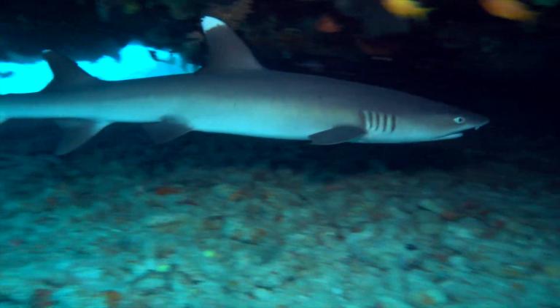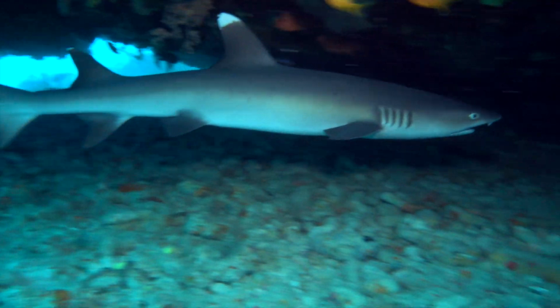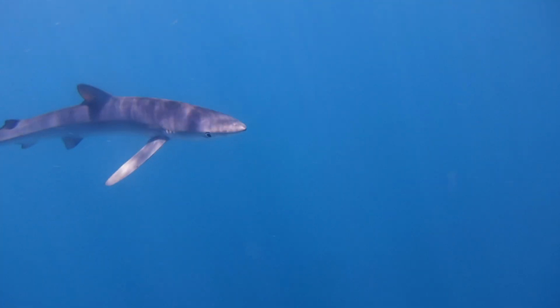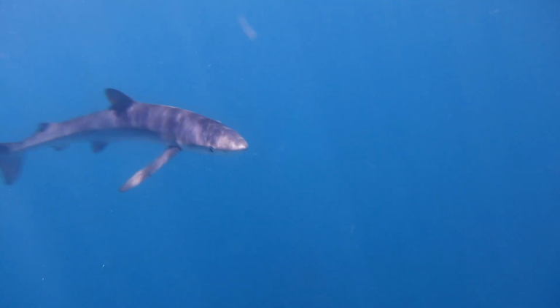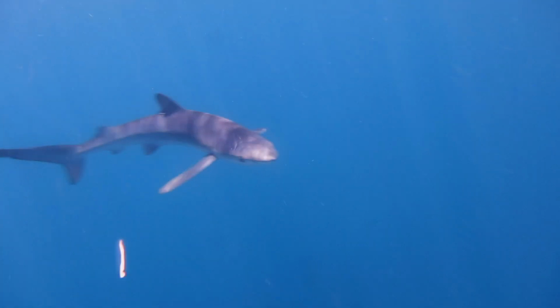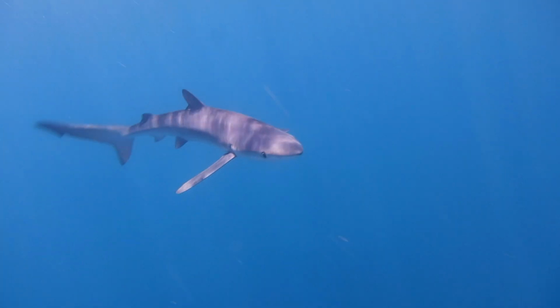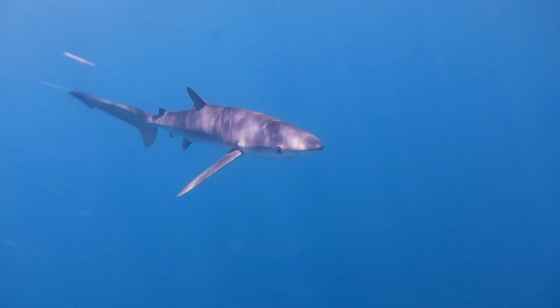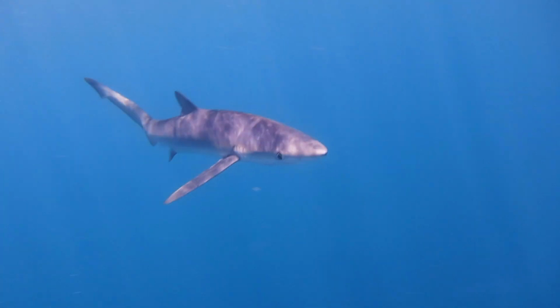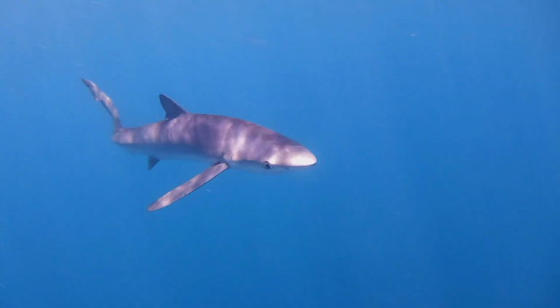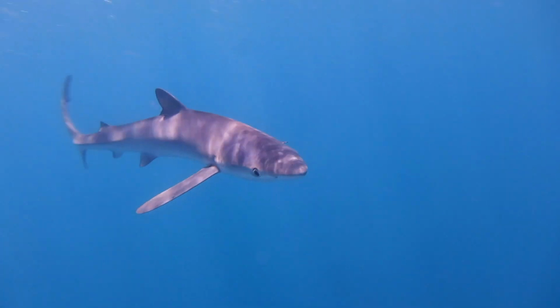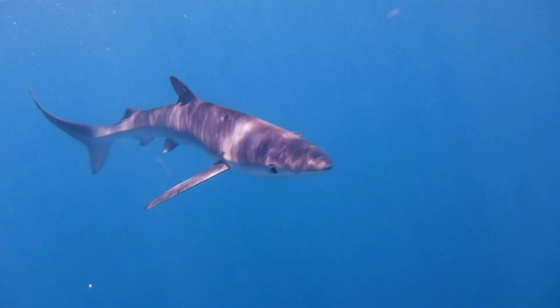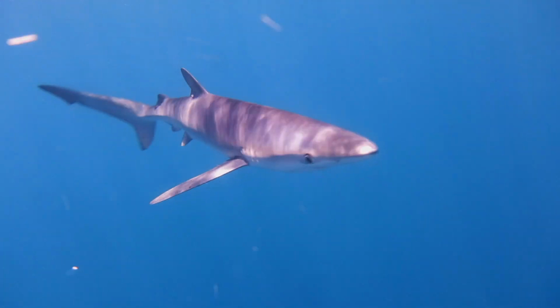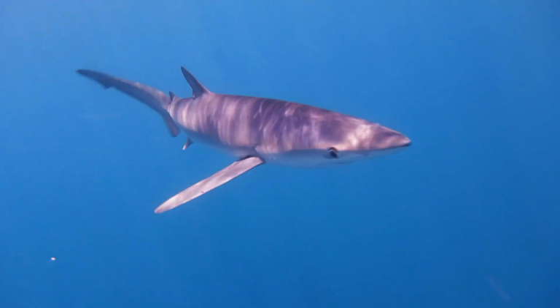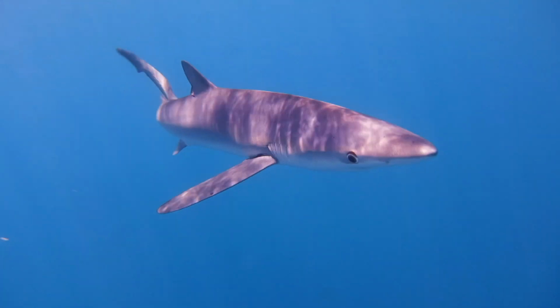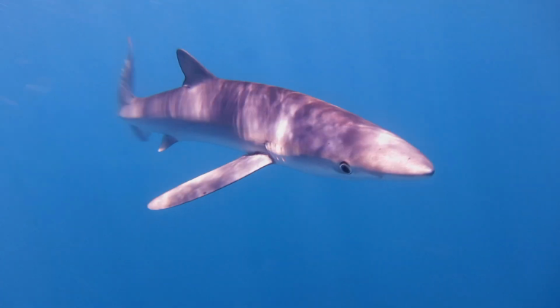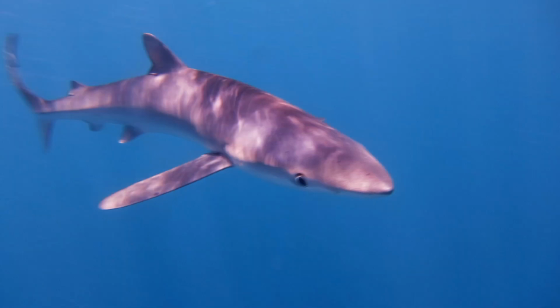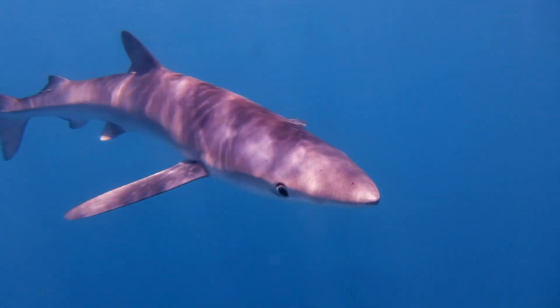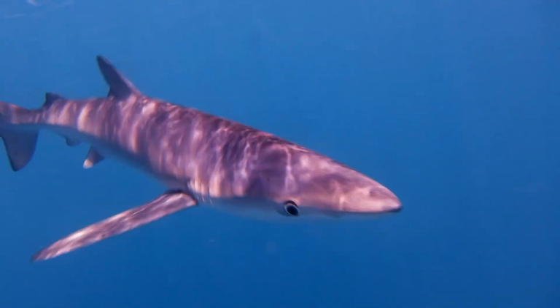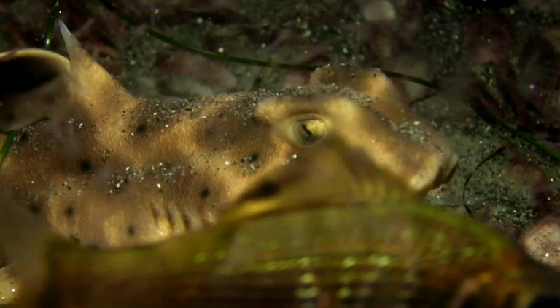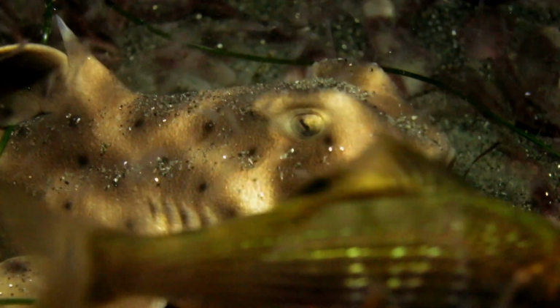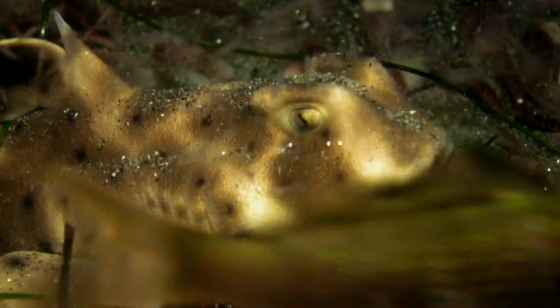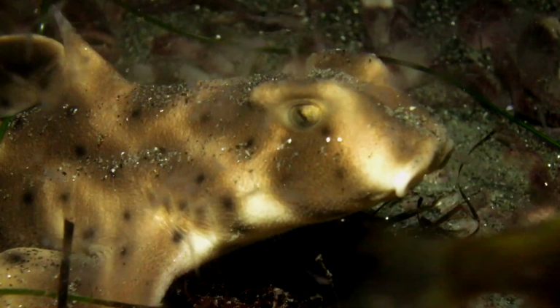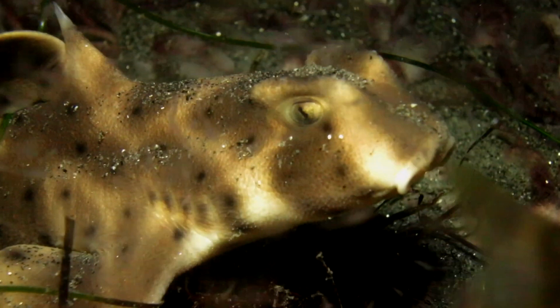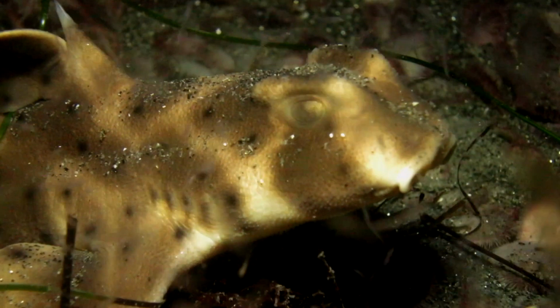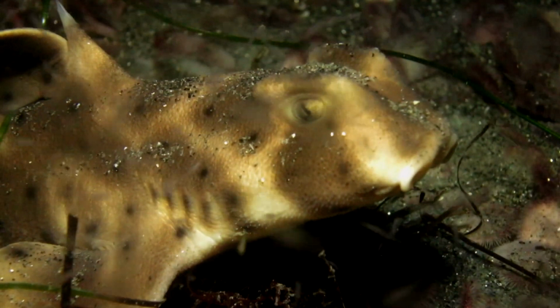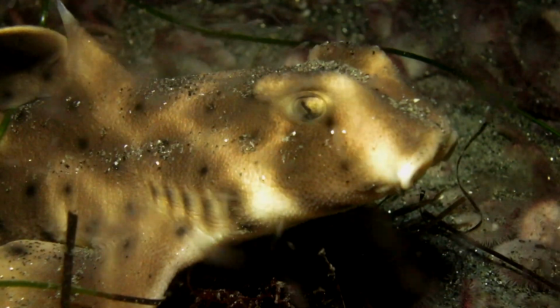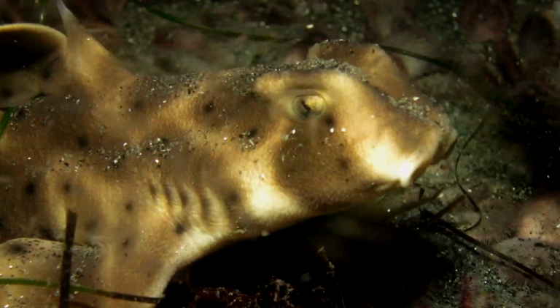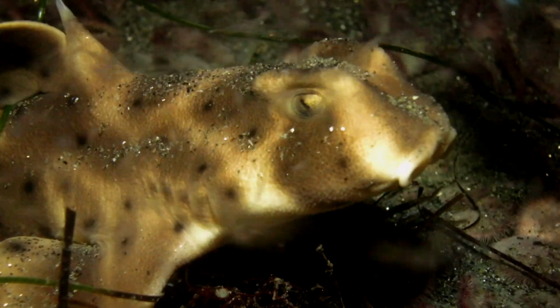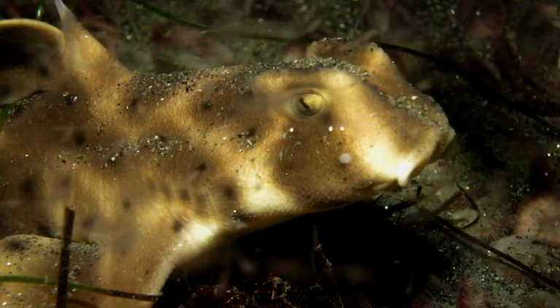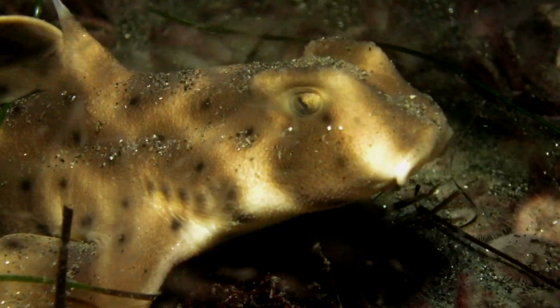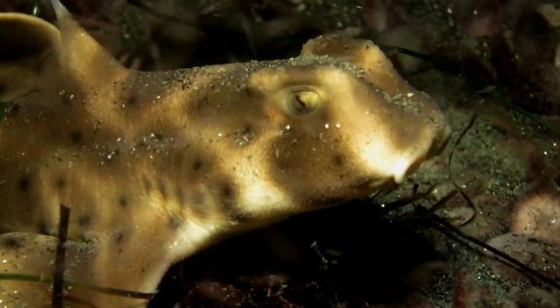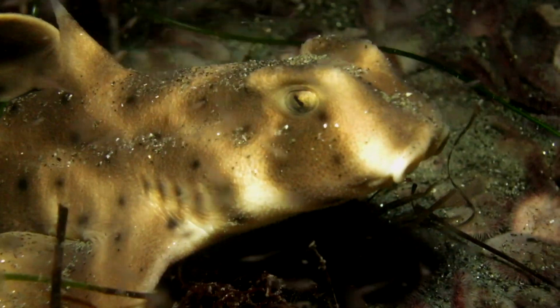They also practice internal fertilization, meaning a male and a female have to mate in order to reproduce.